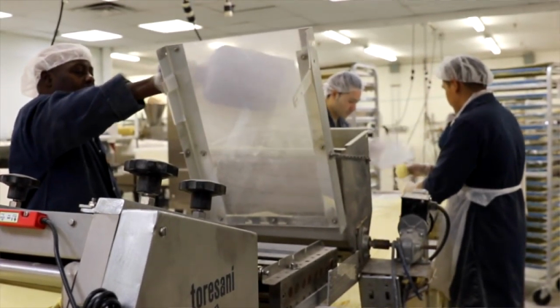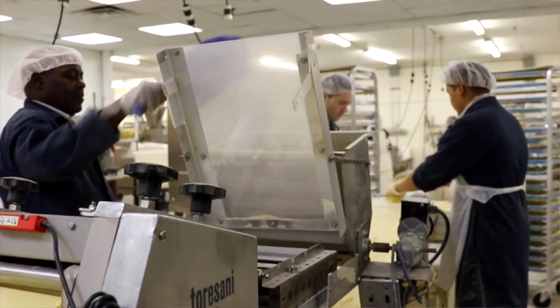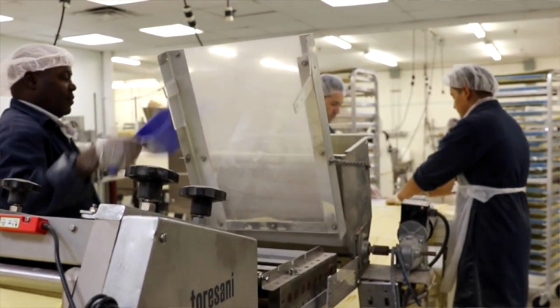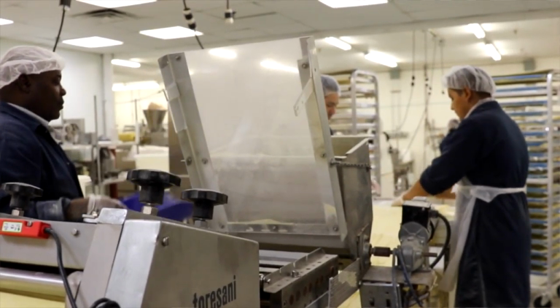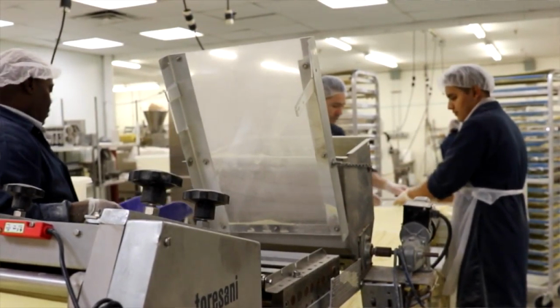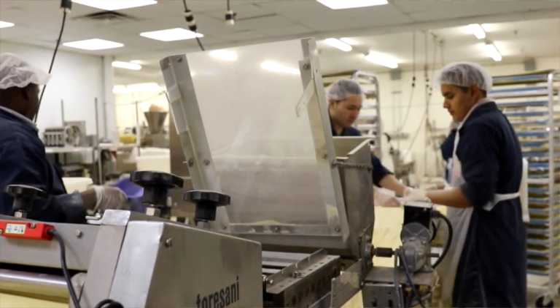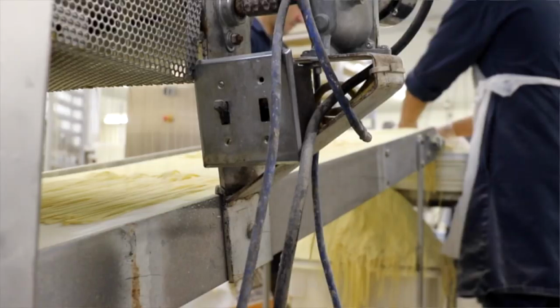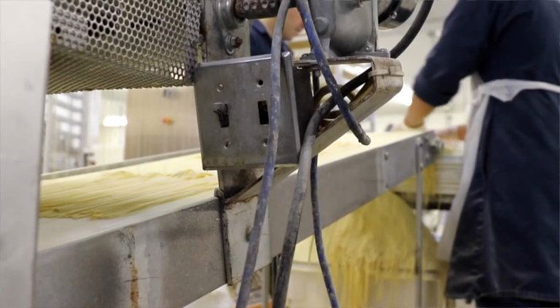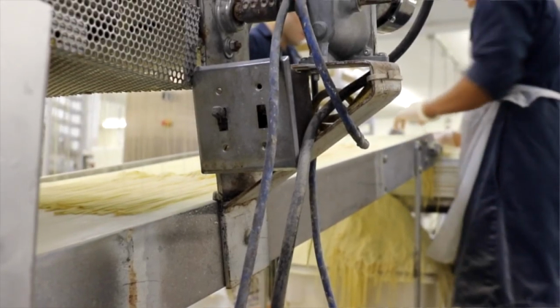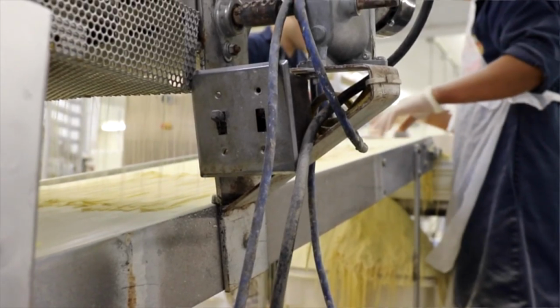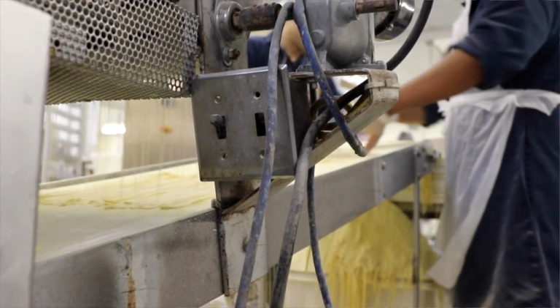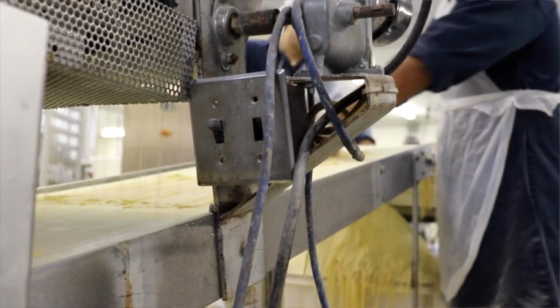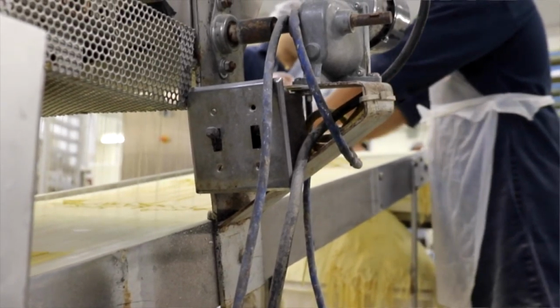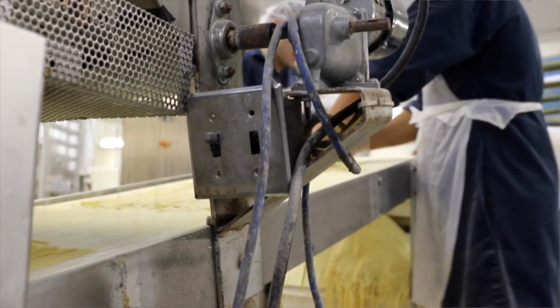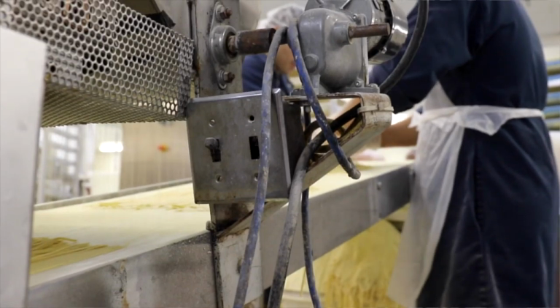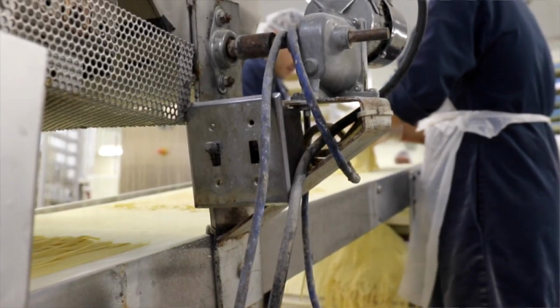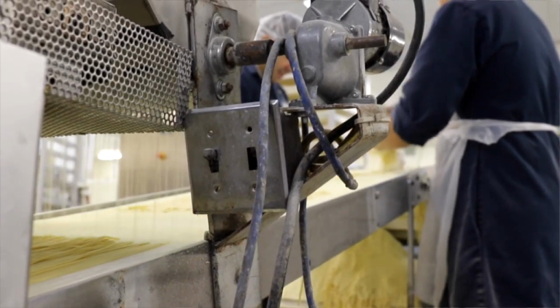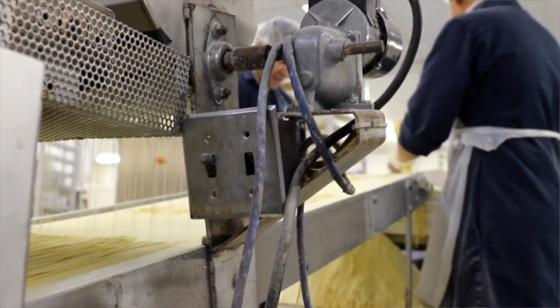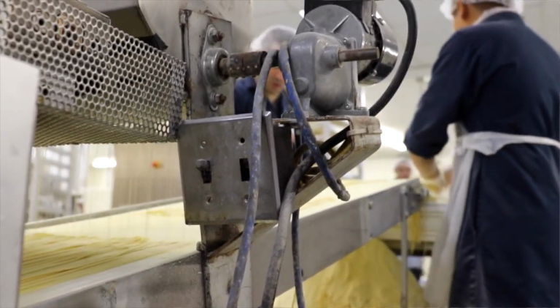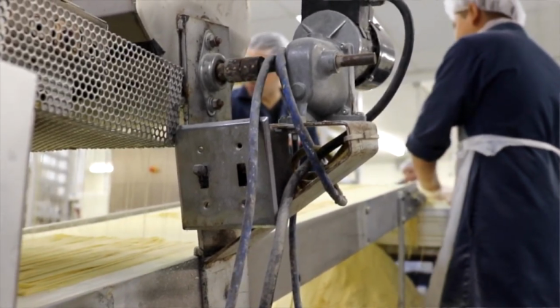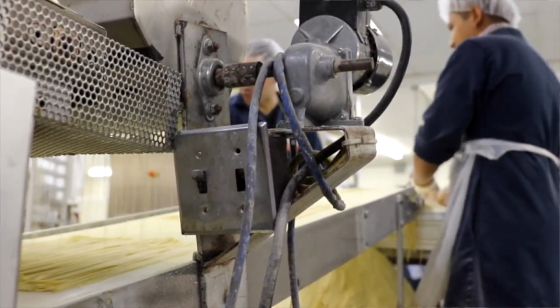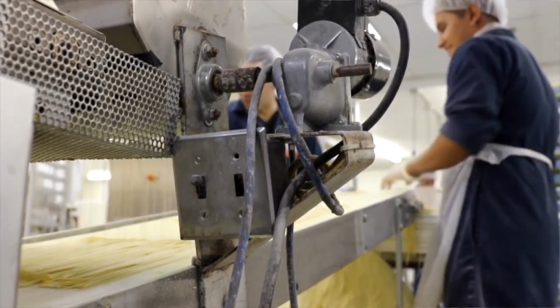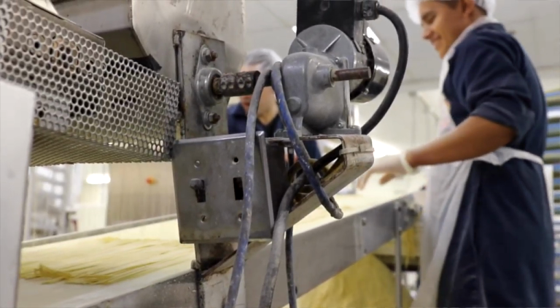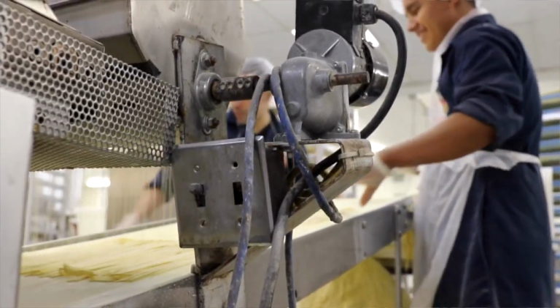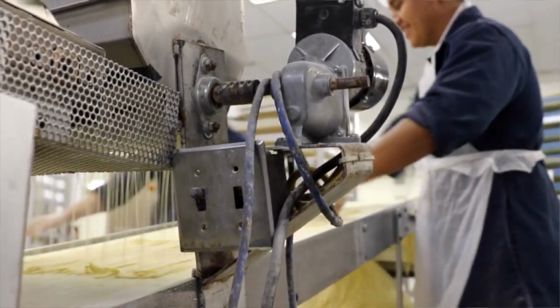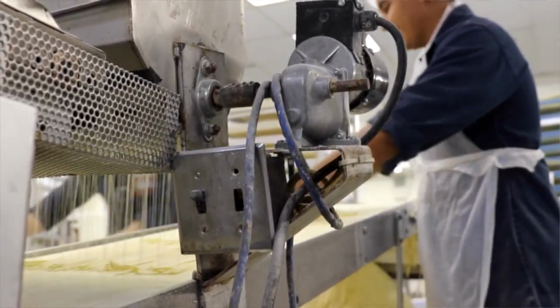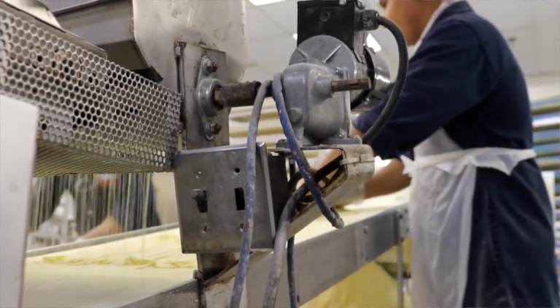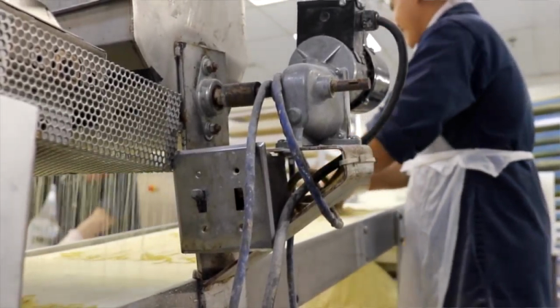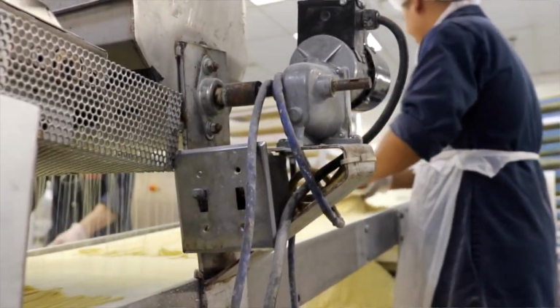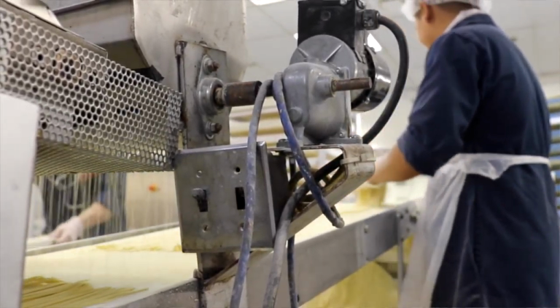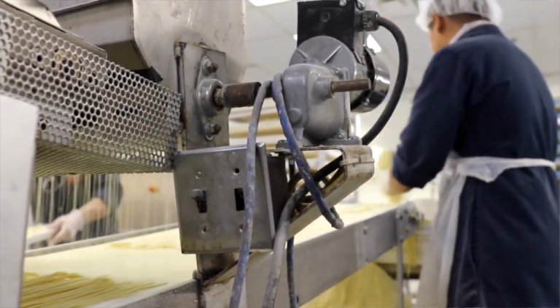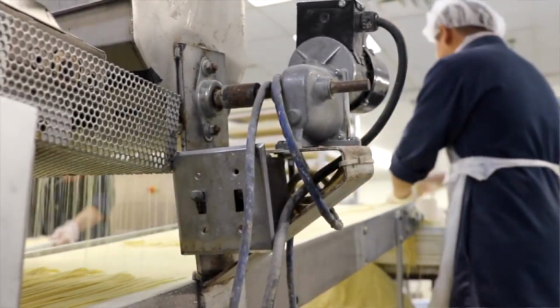Because the strips are cut by a blade and rolled out and not extruded, the pasta cooks up much more al dente.